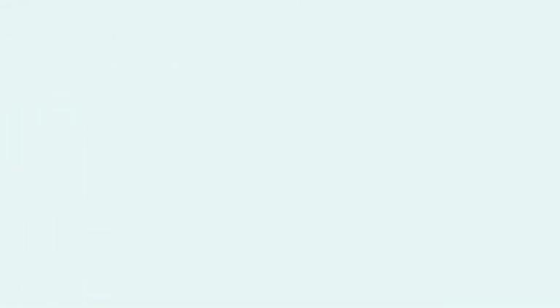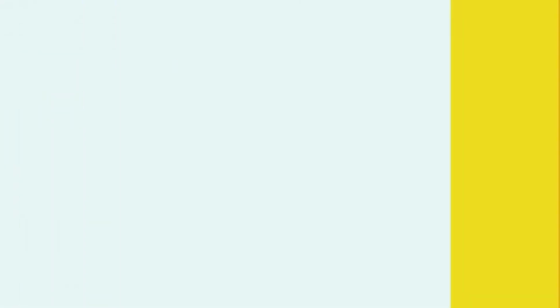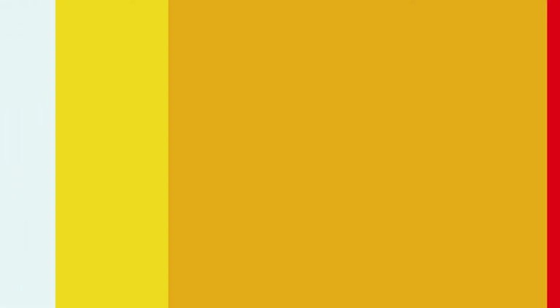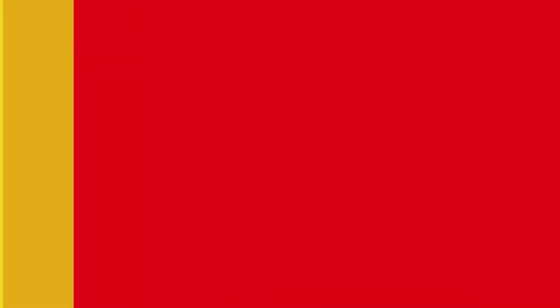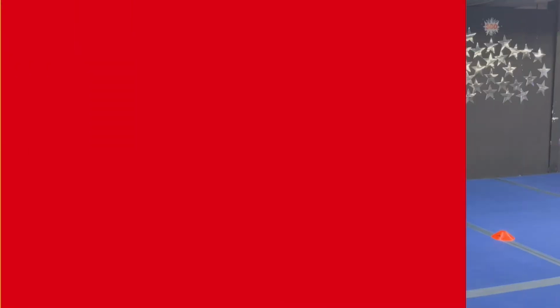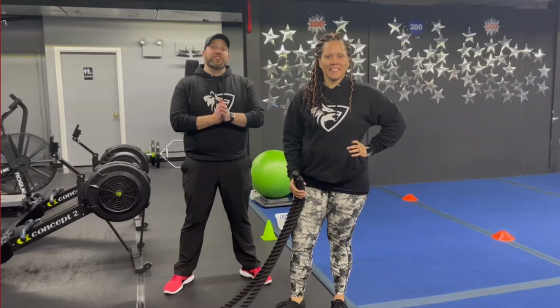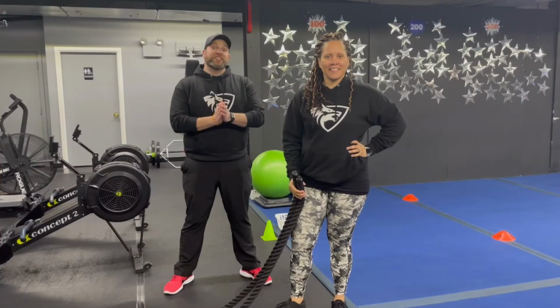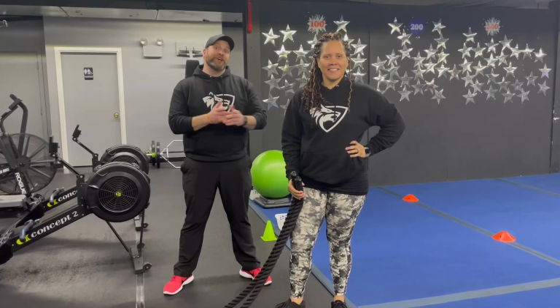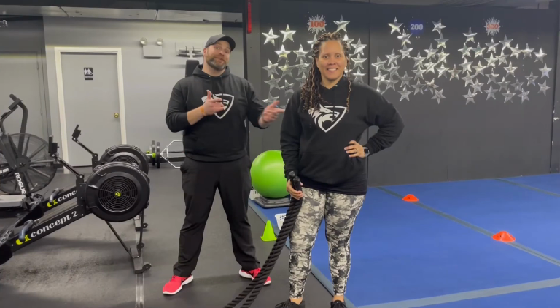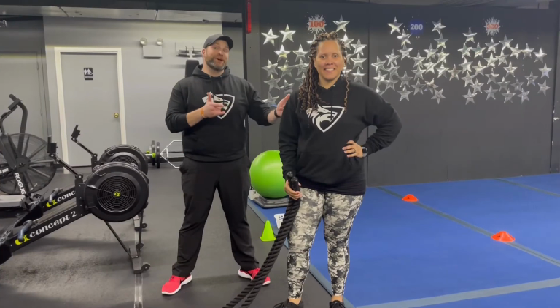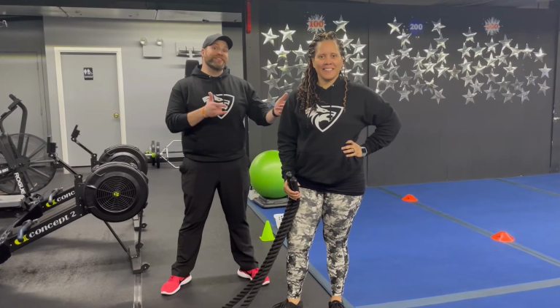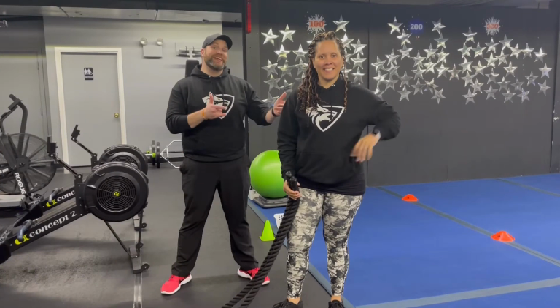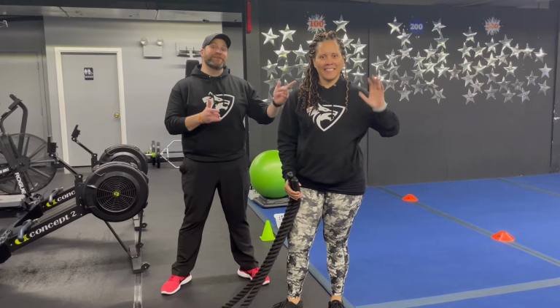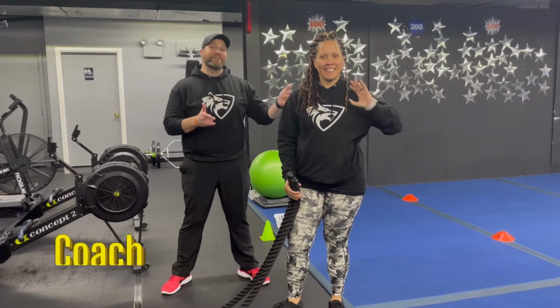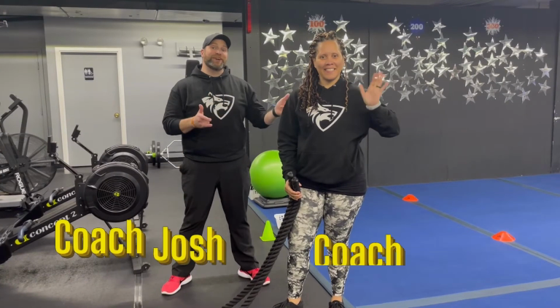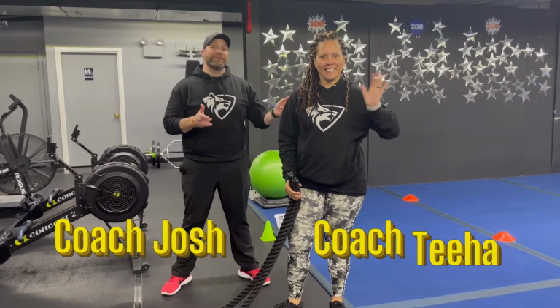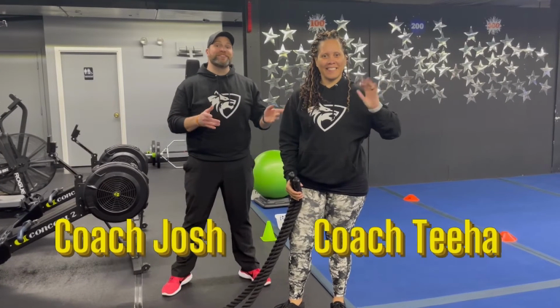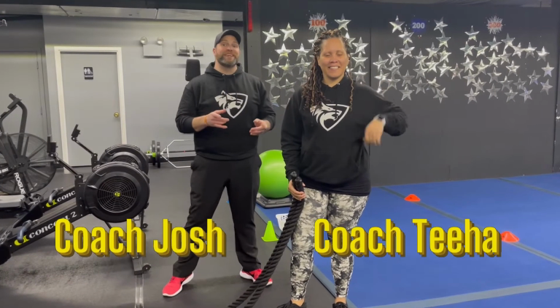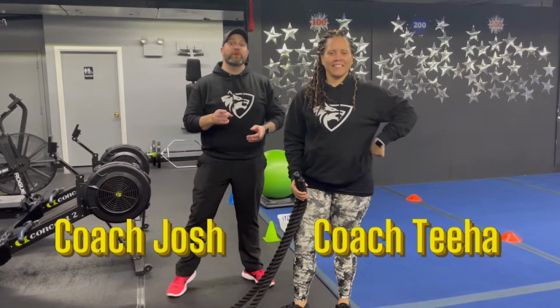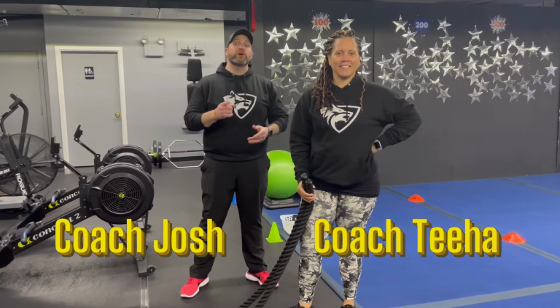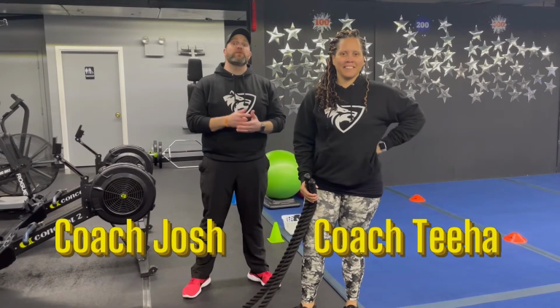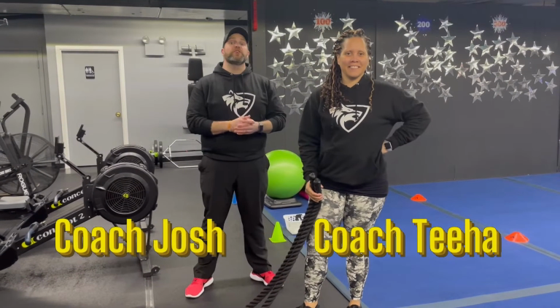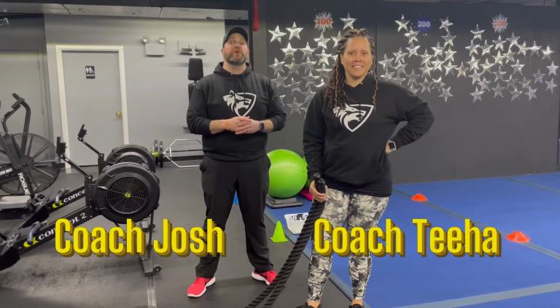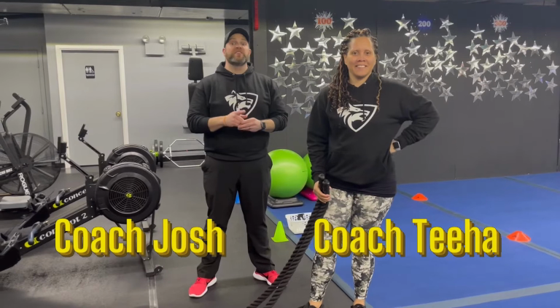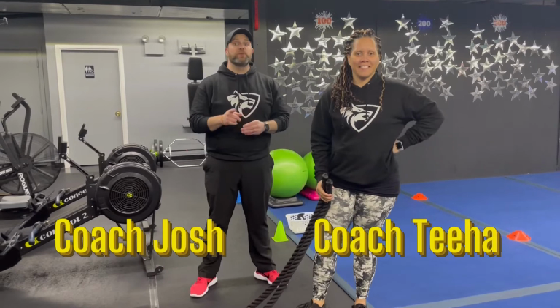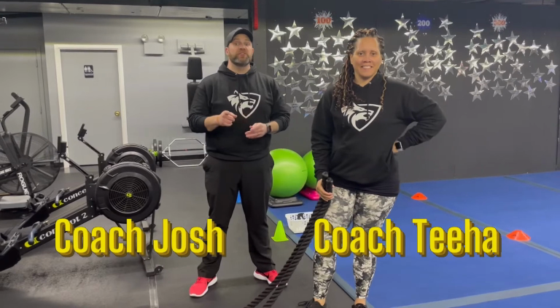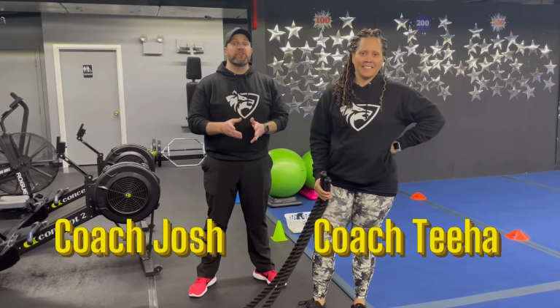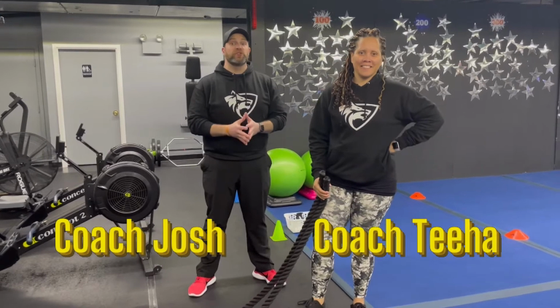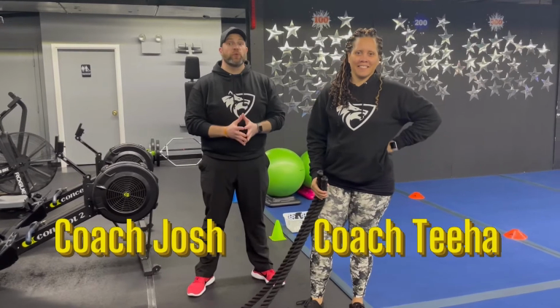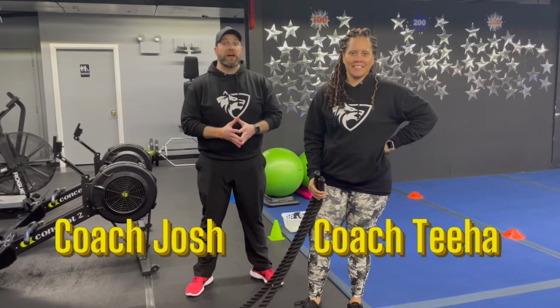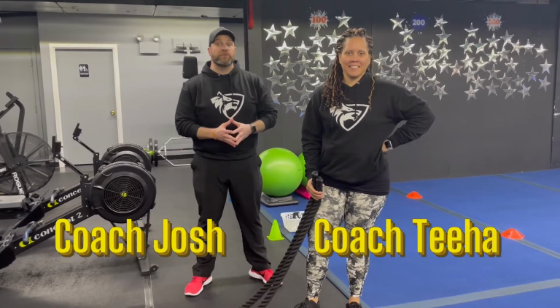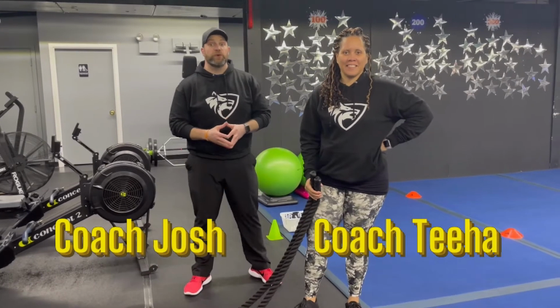Hey, what's up guys? It's Josh here. I'm here with Coach T and the rest of our coaching team and we're going to go over this week's simple and sinister workout for you.